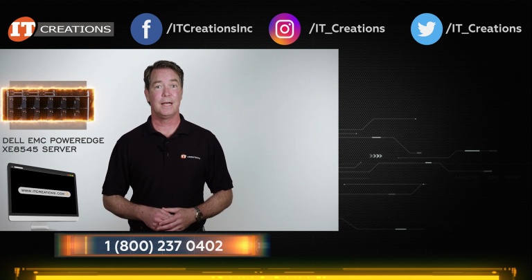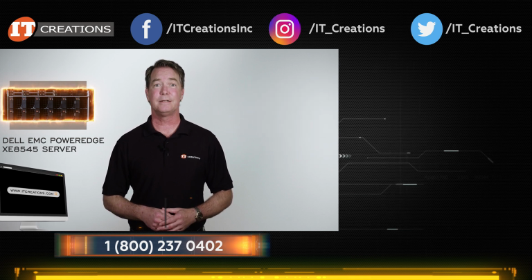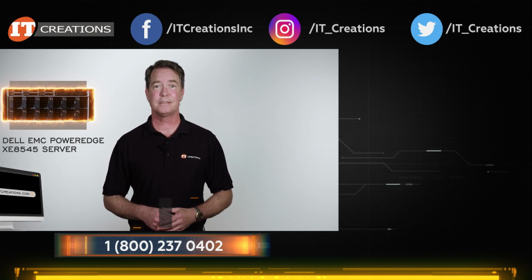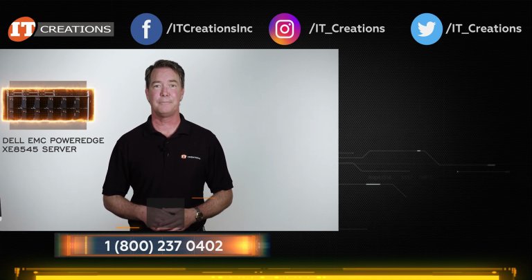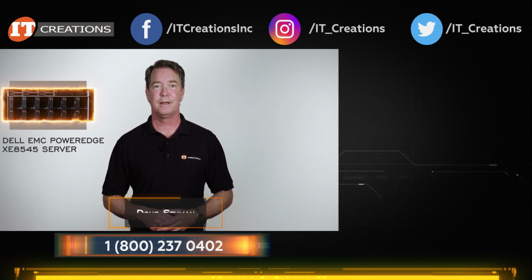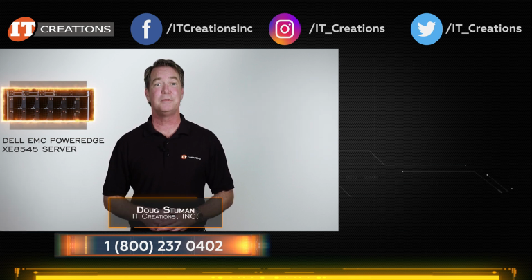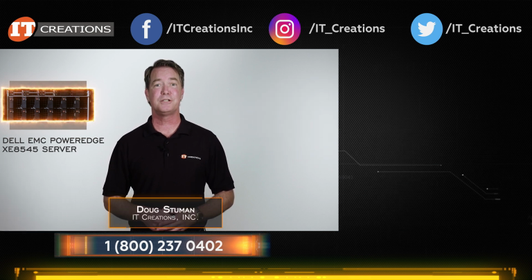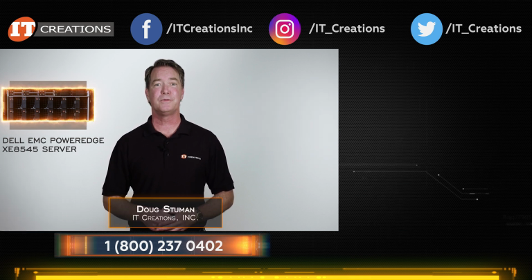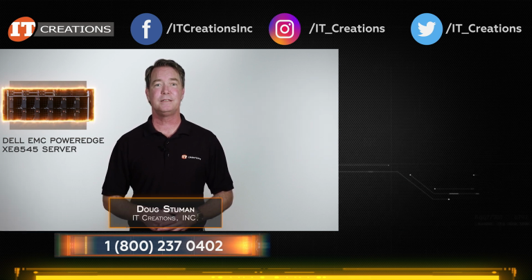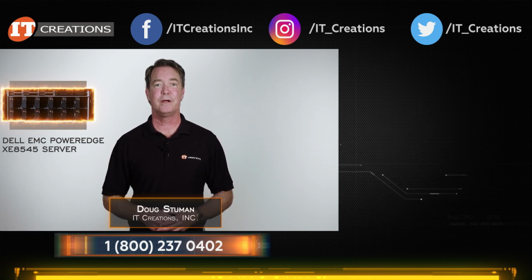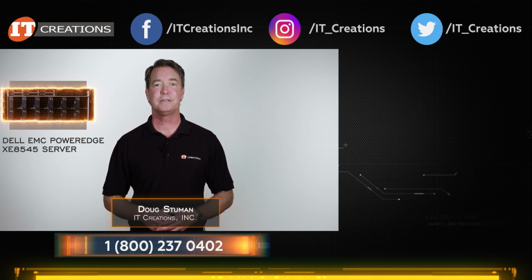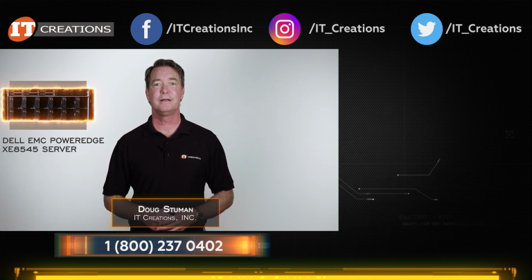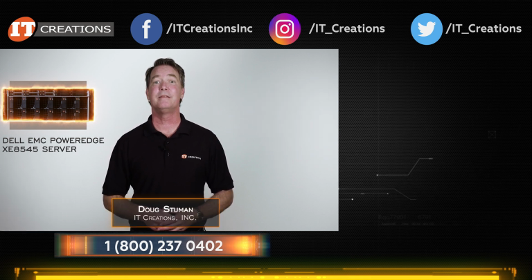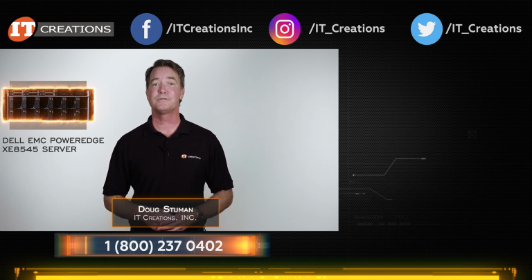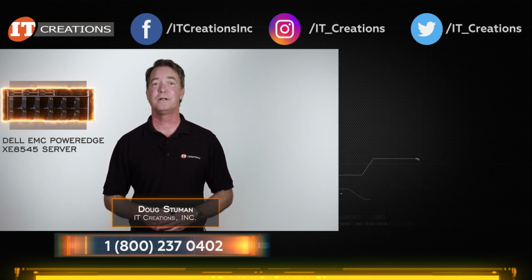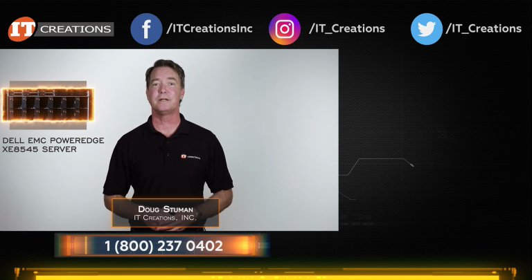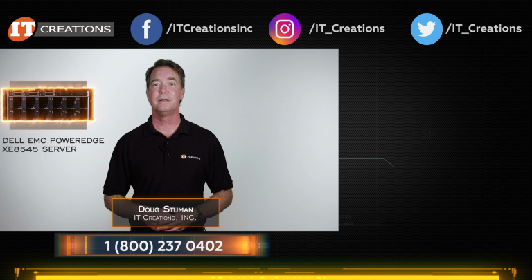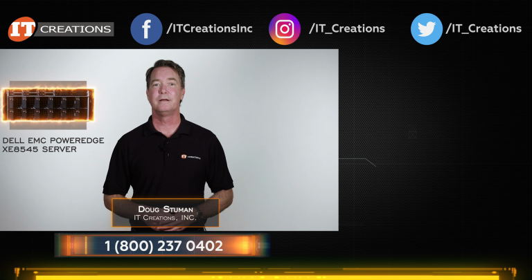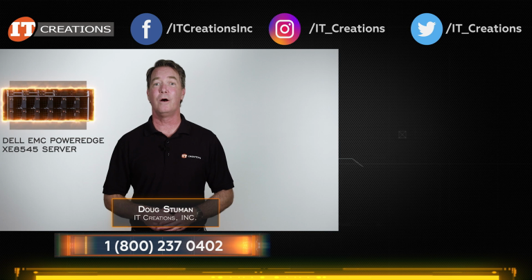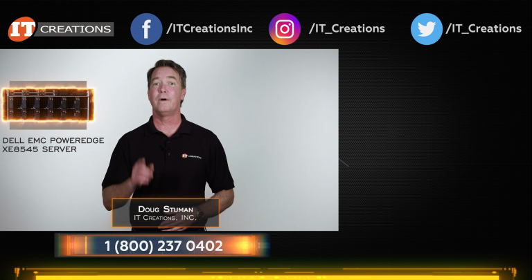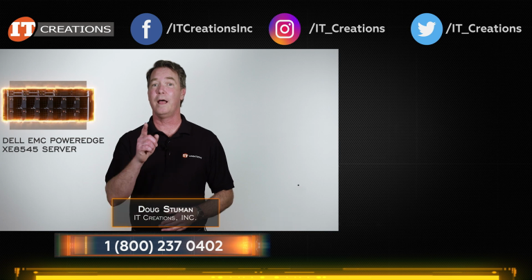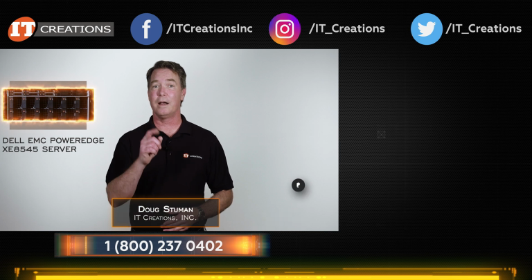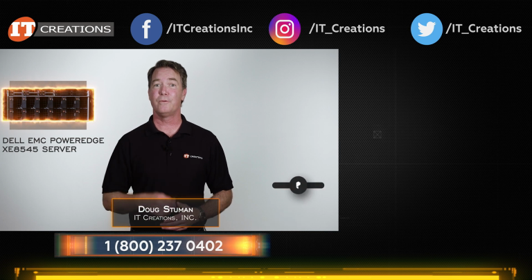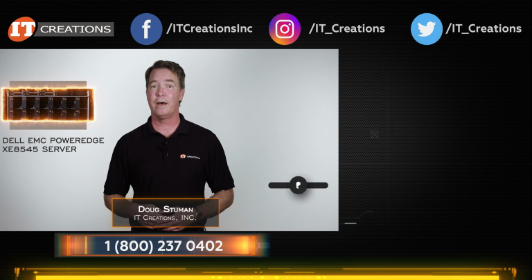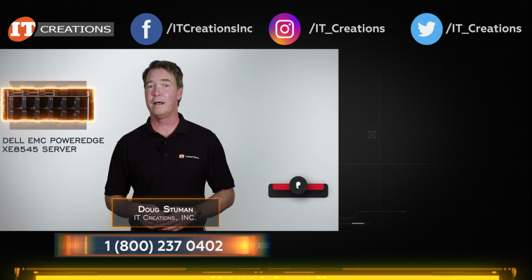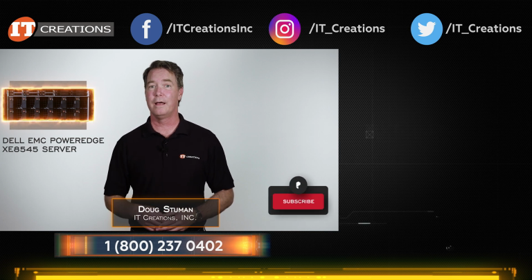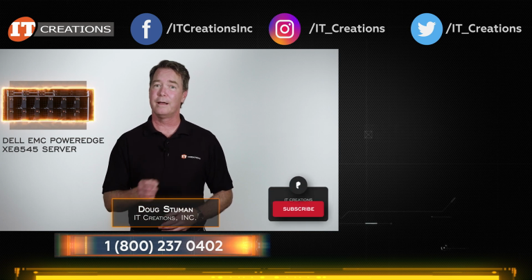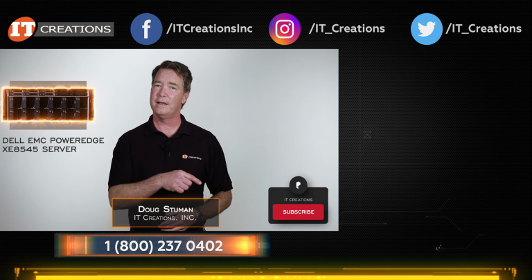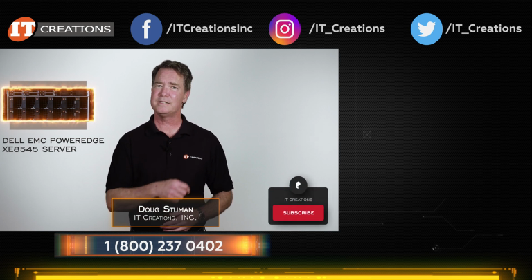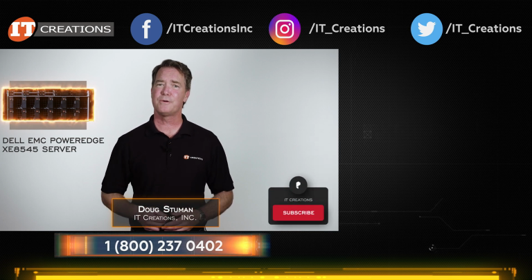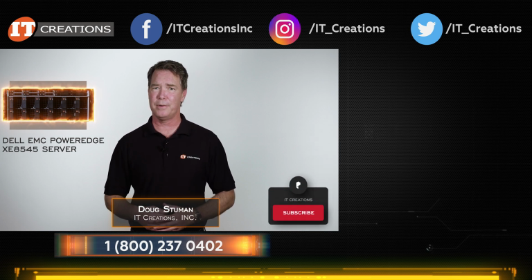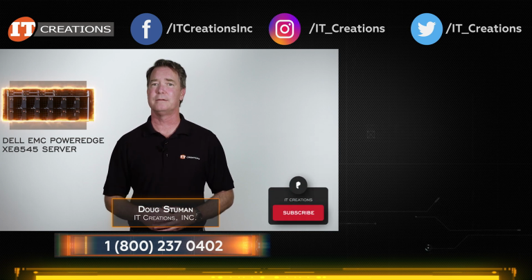Until next time, I'm Doug Stumann with IT Creations, and thanks for watching. Oh, and on your way out, hit that subscribe button.